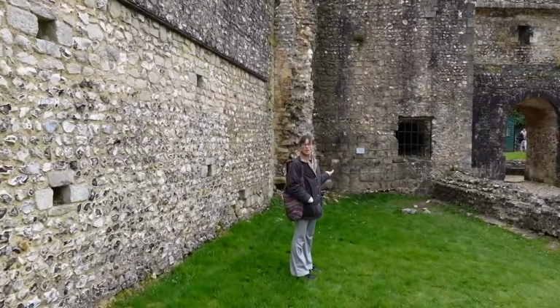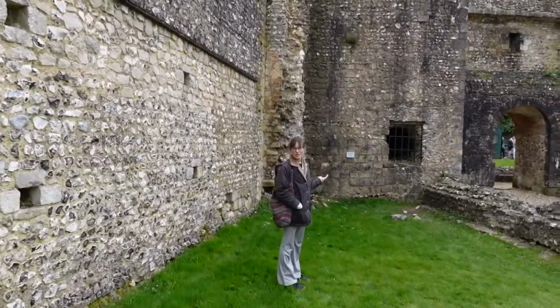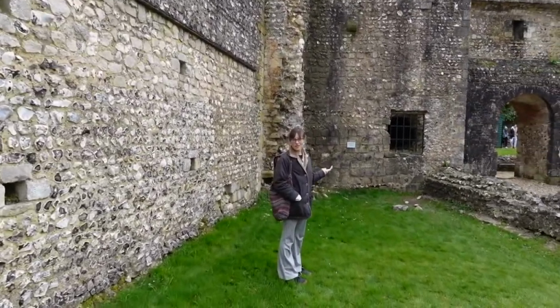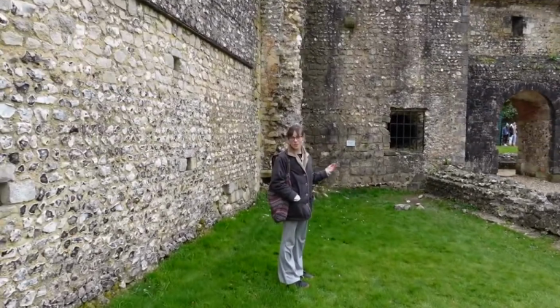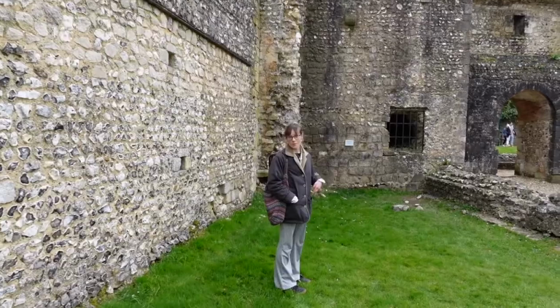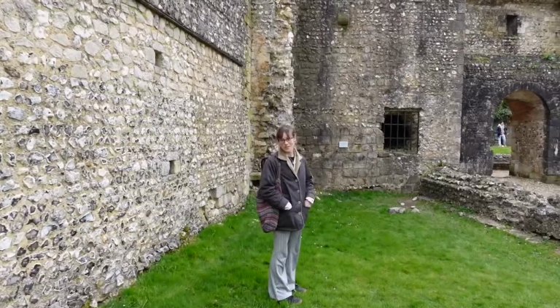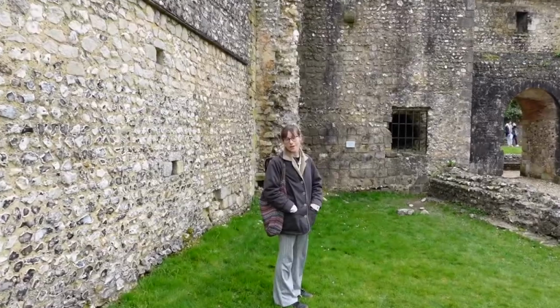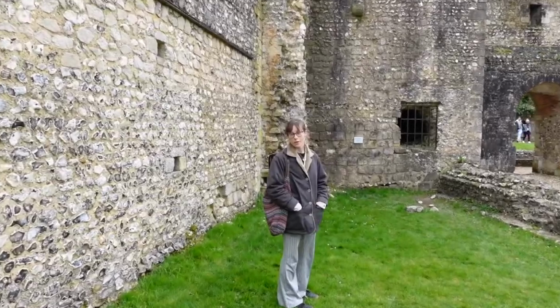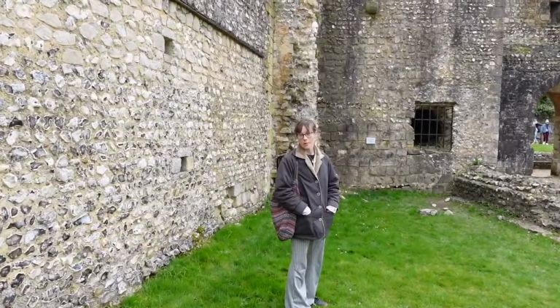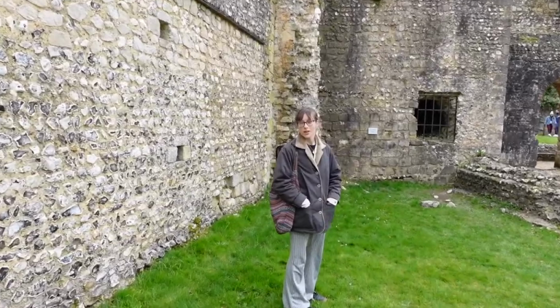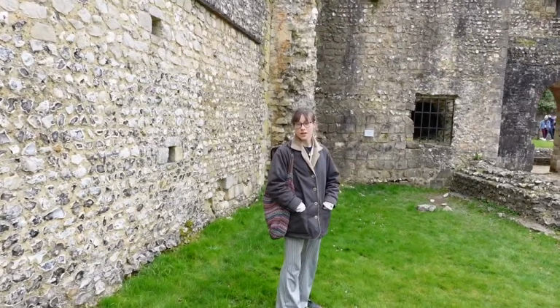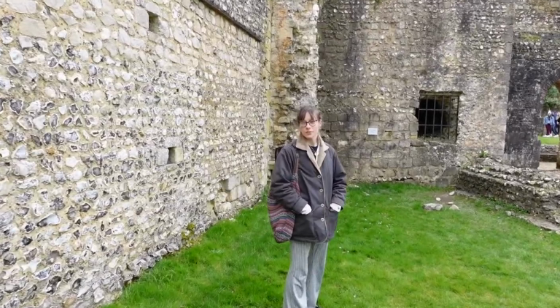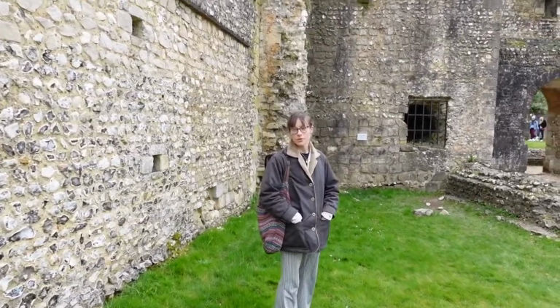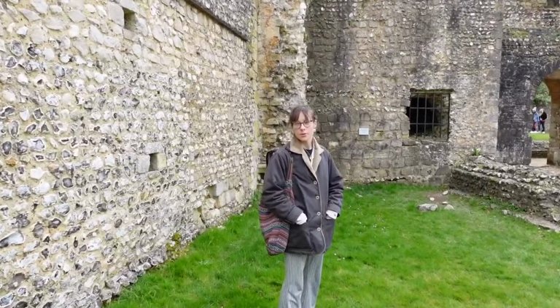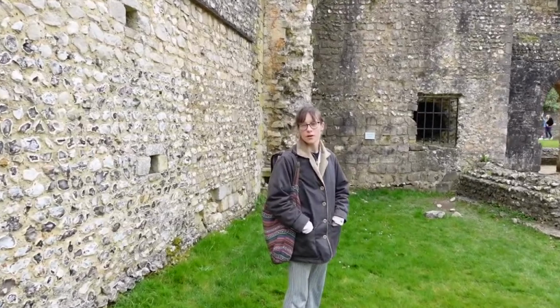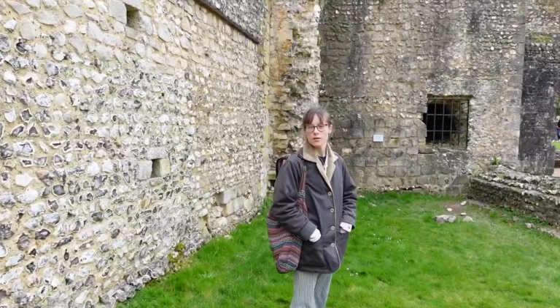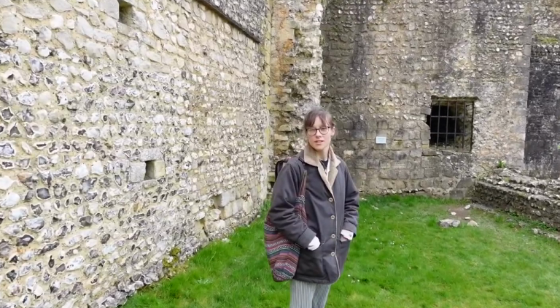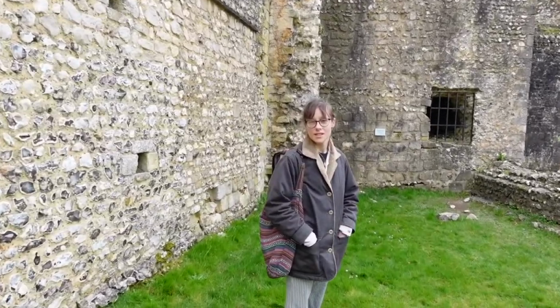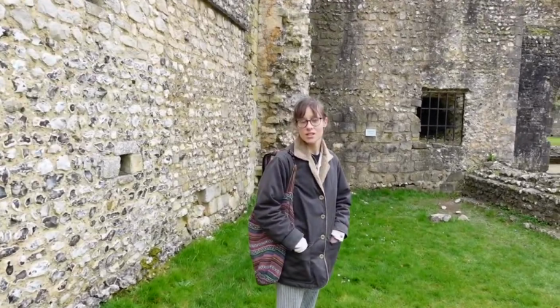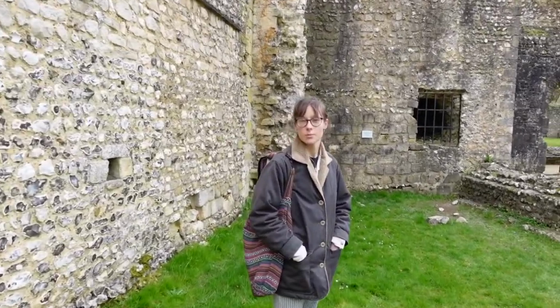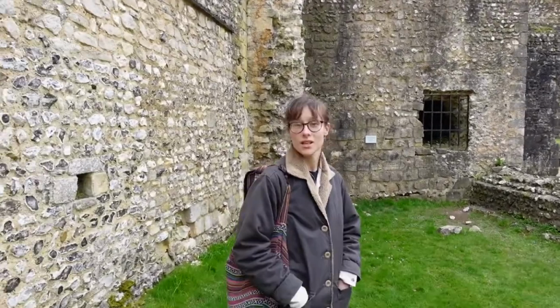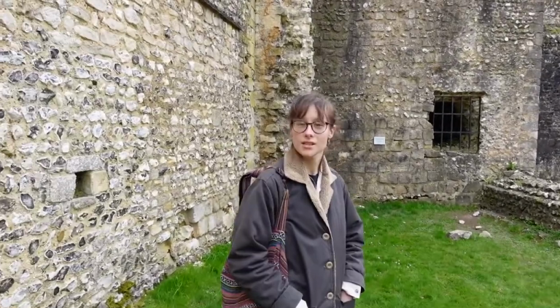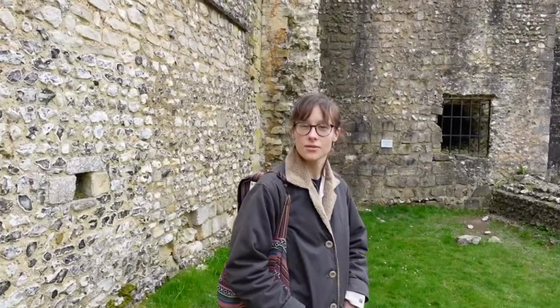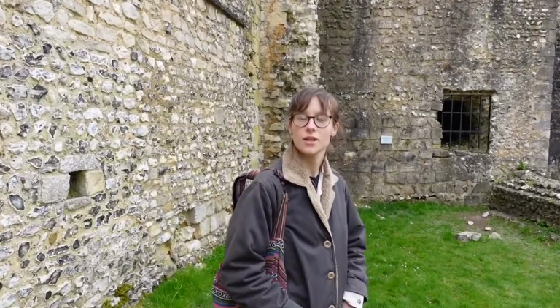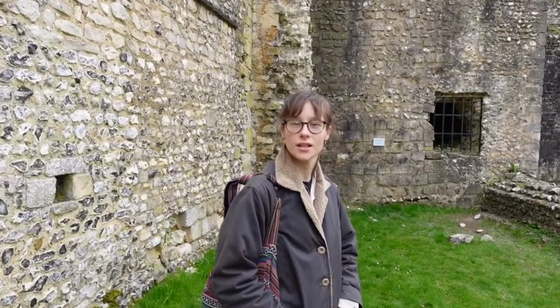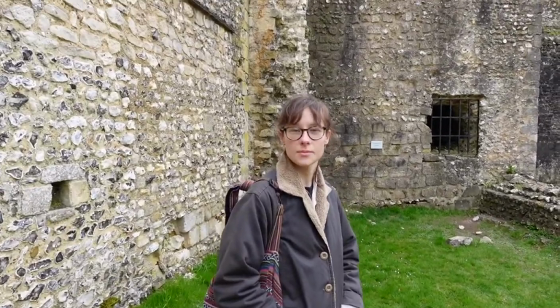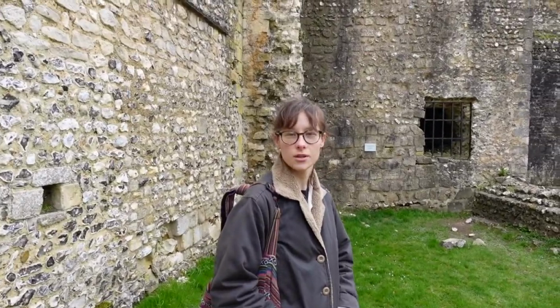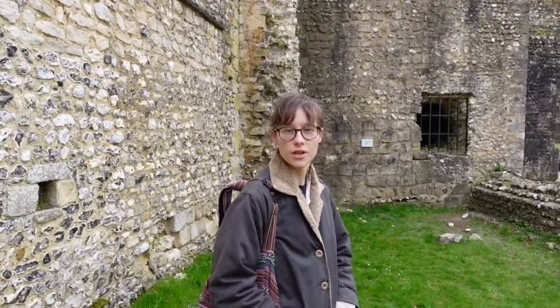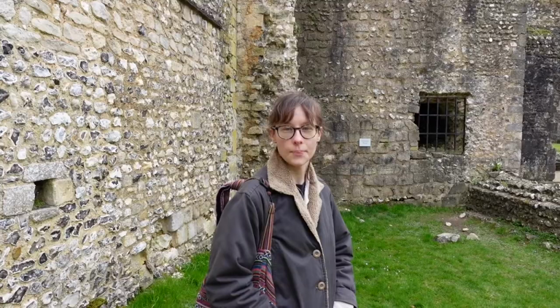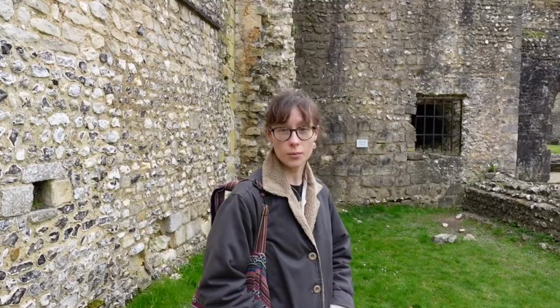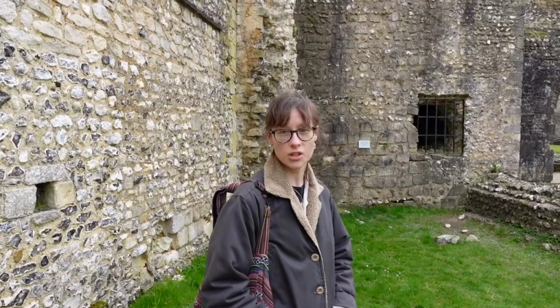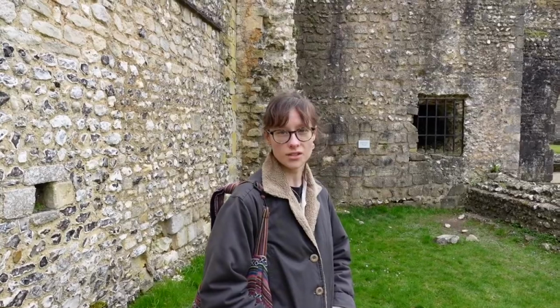This is Wyman's Tower, built in 1141 after the siege by King Stephen against Matilda in Winchester.